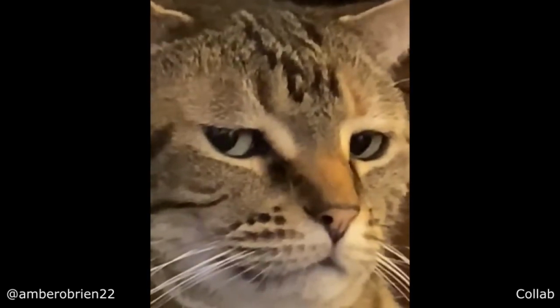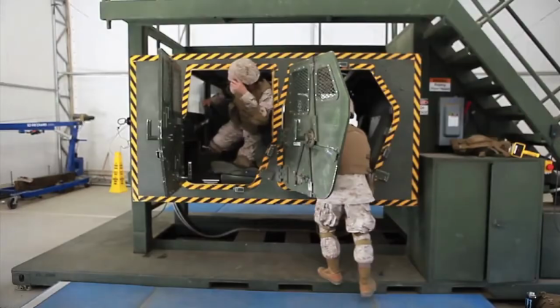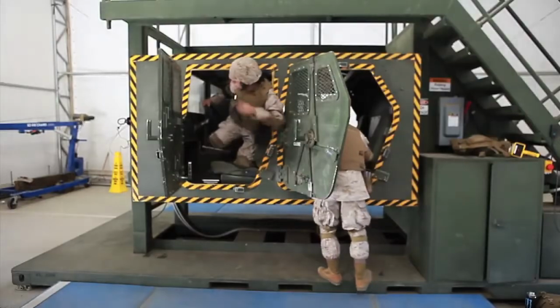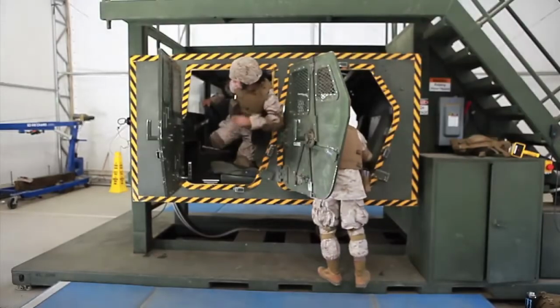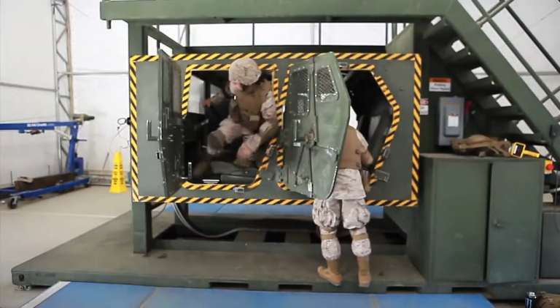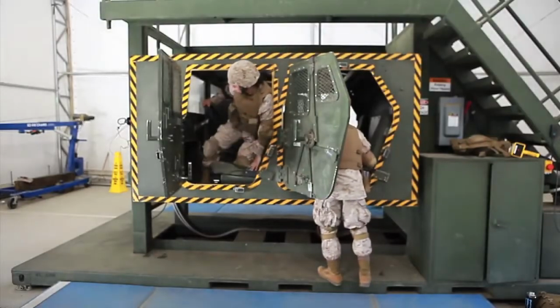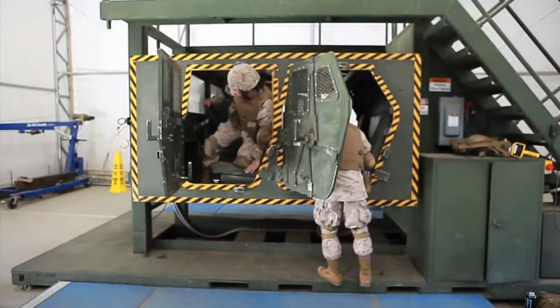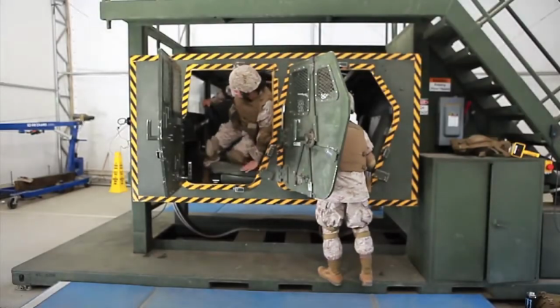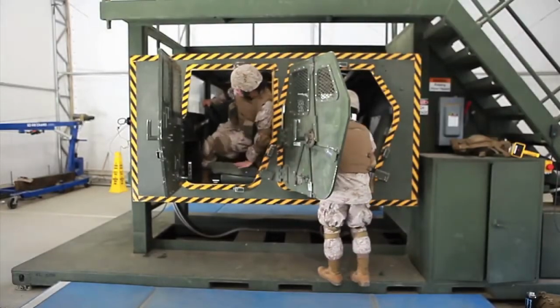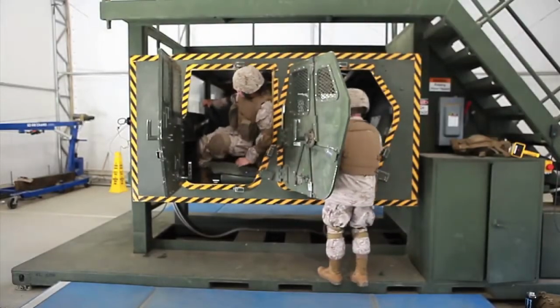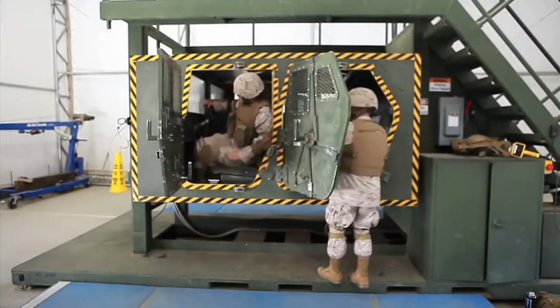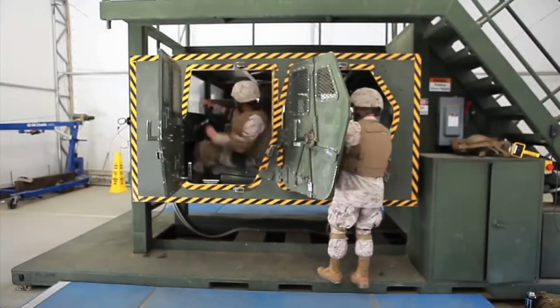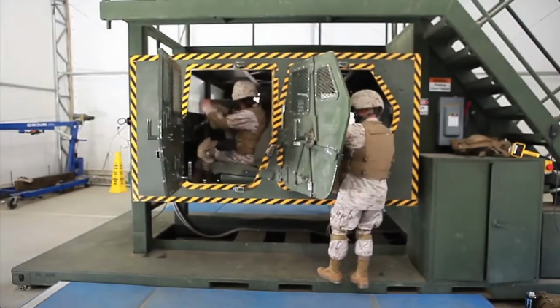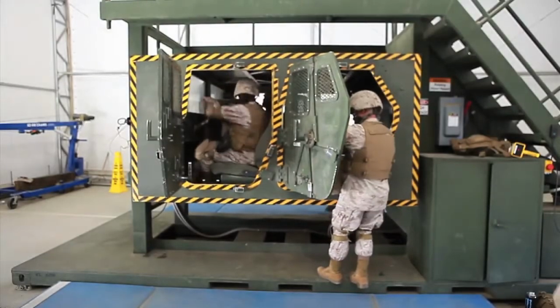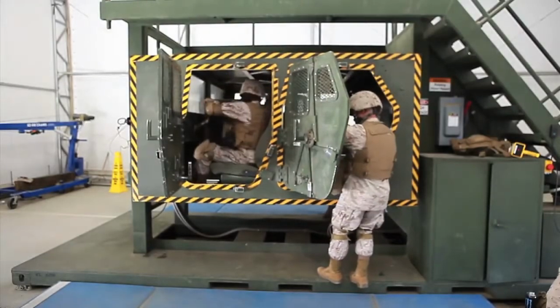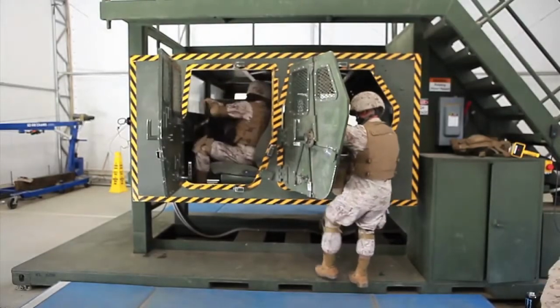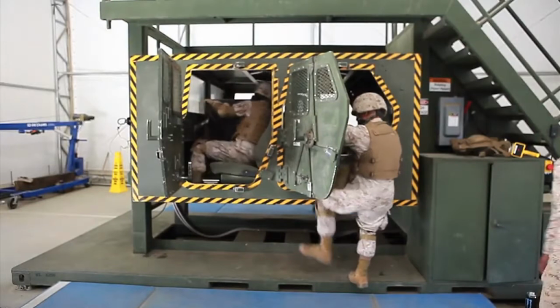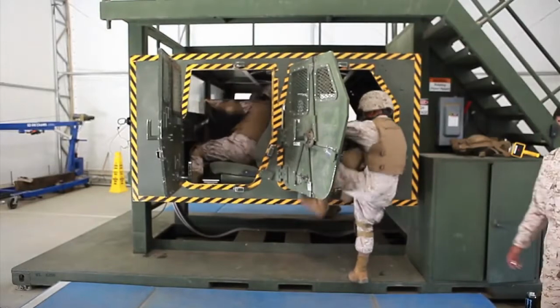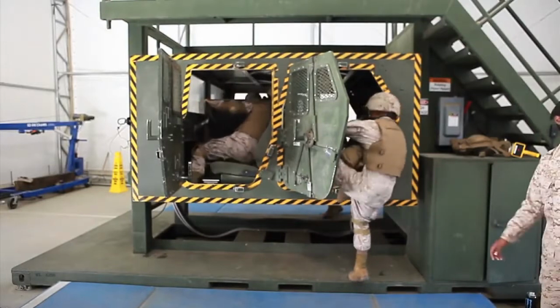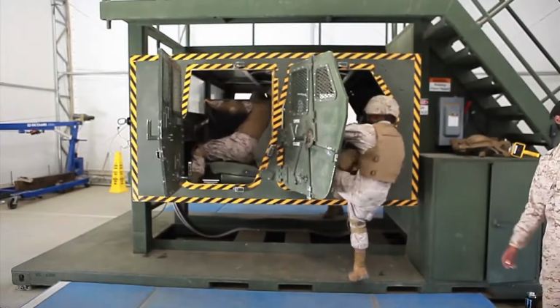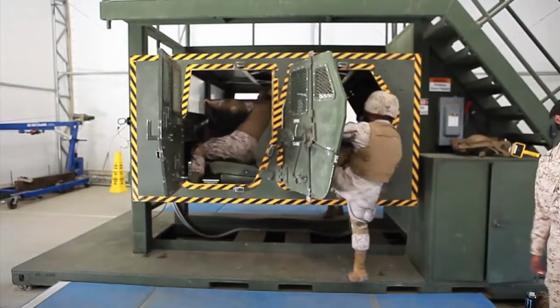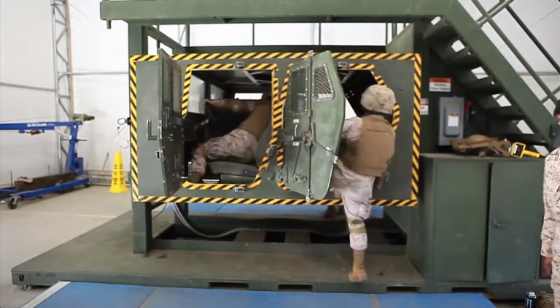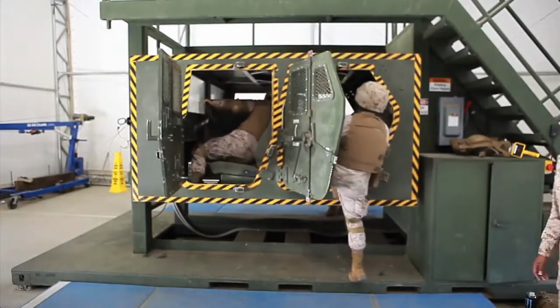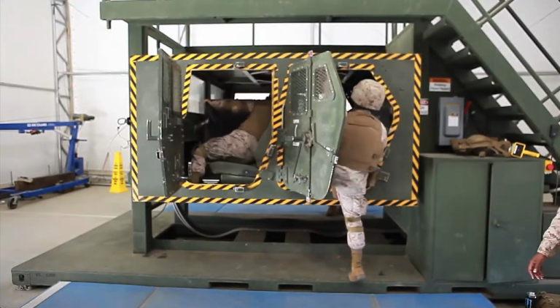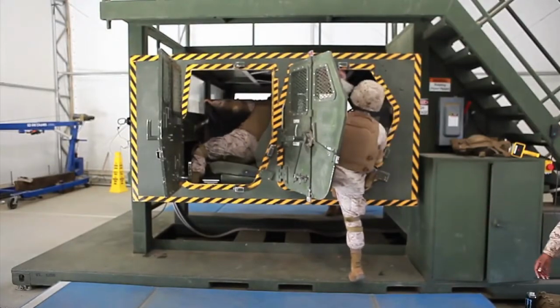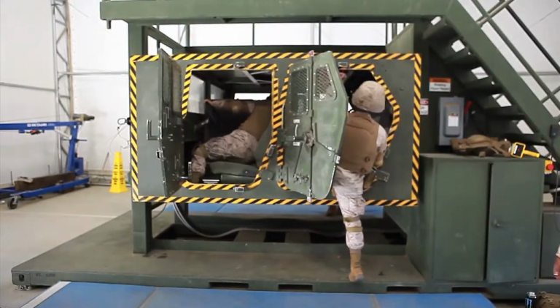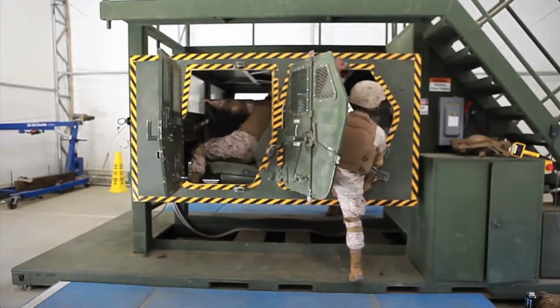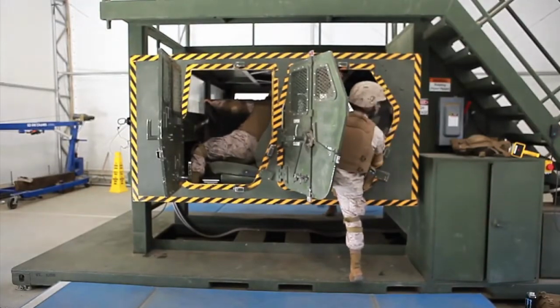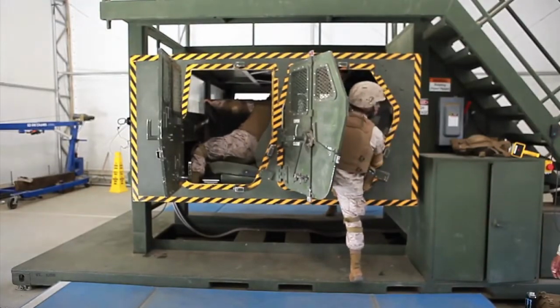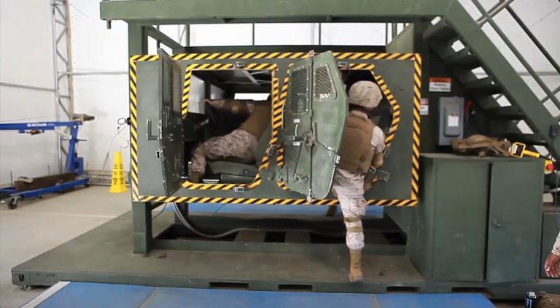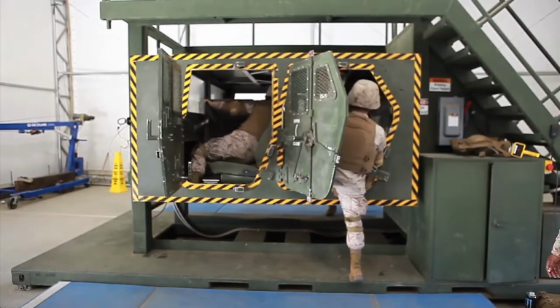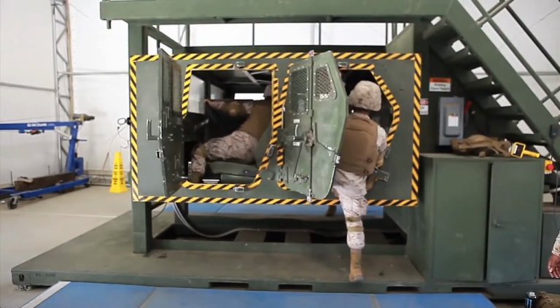The United States Marines use what looks like a giant washing machine to train for rollovers in a vehicle.